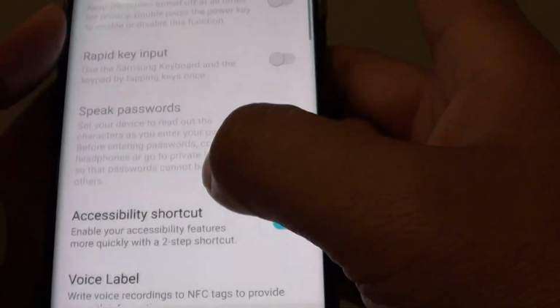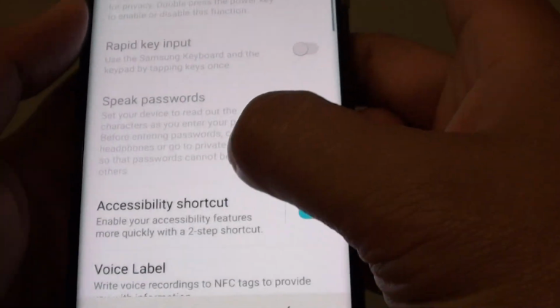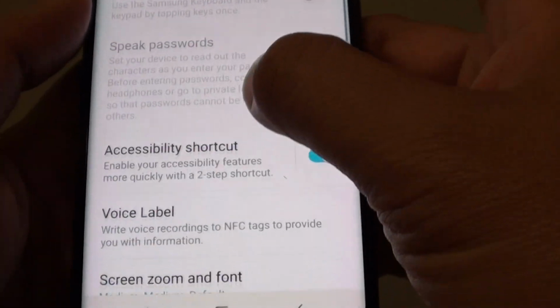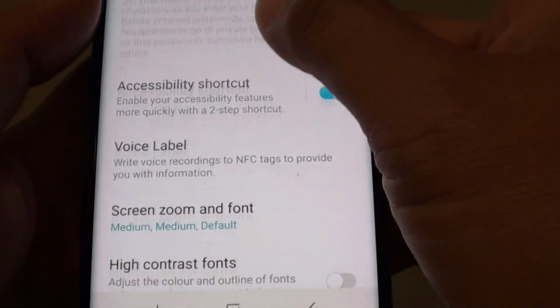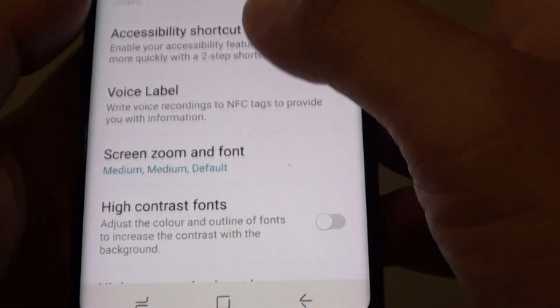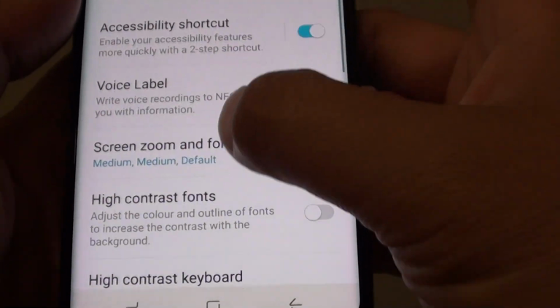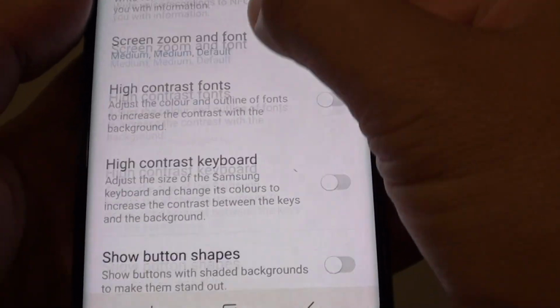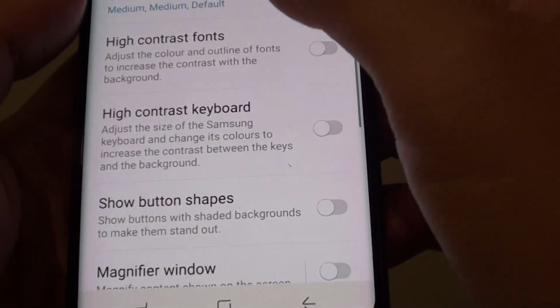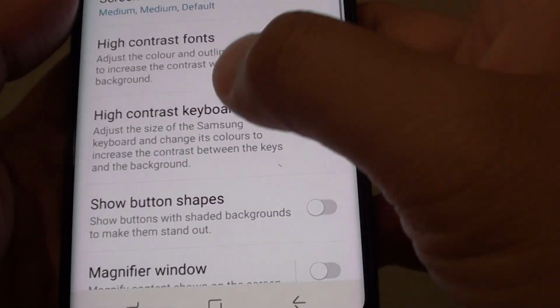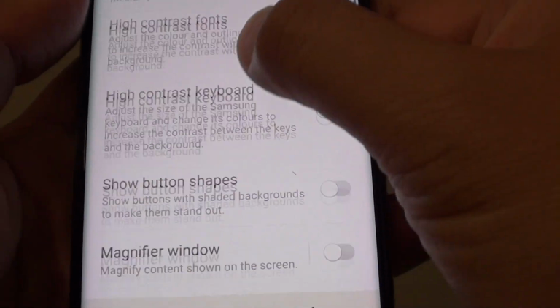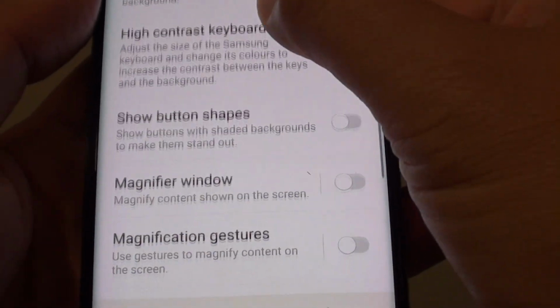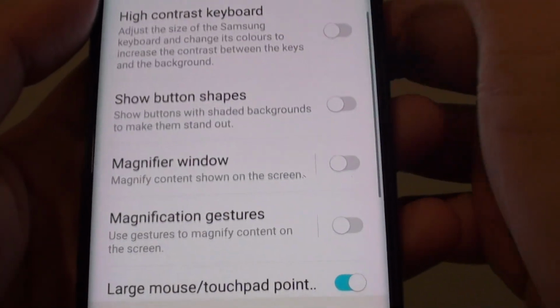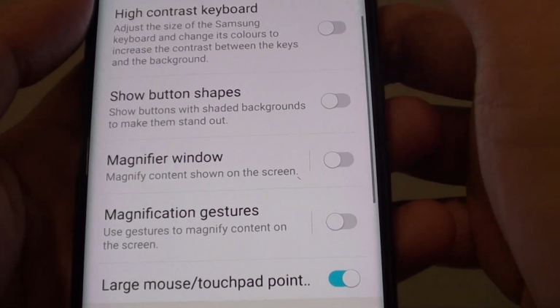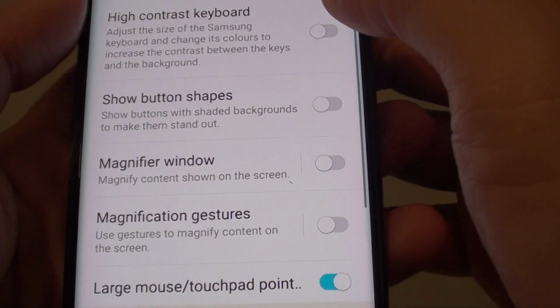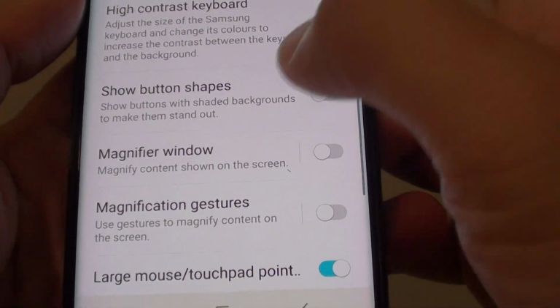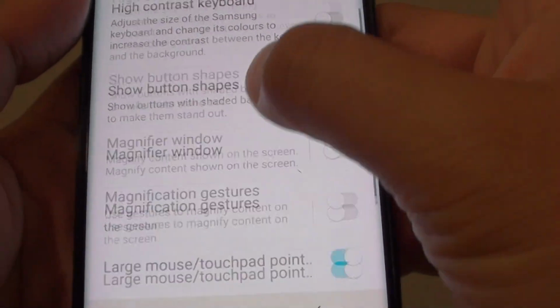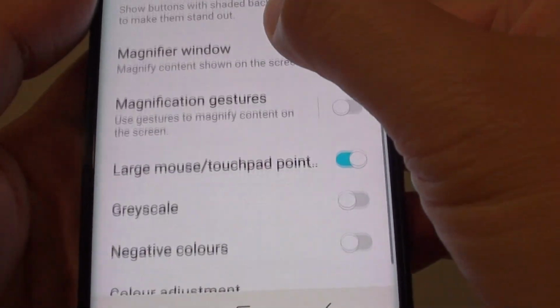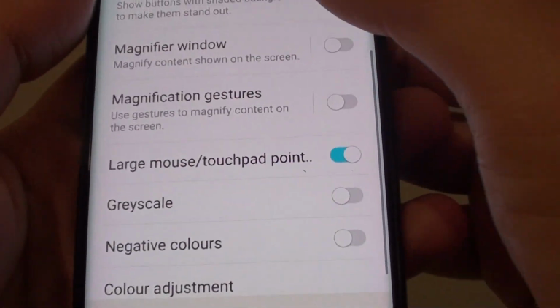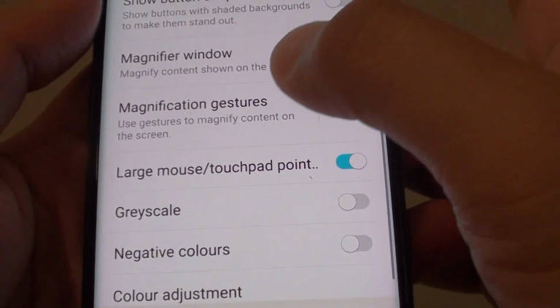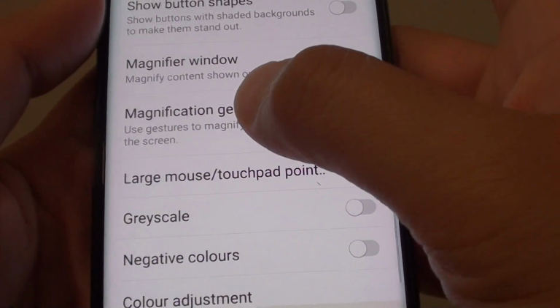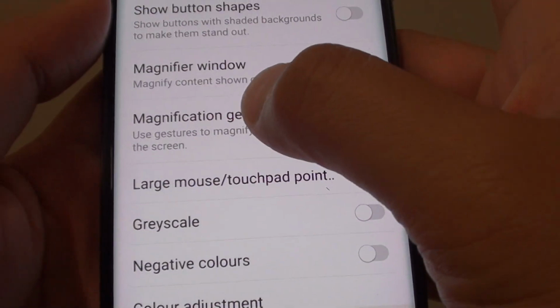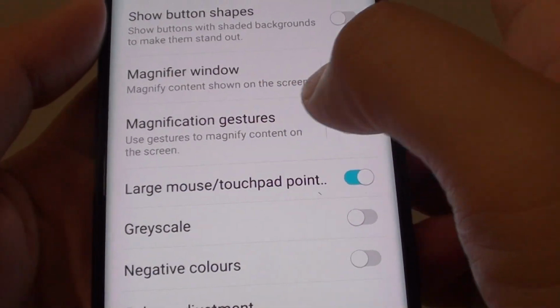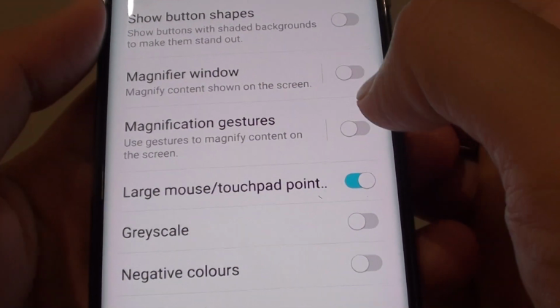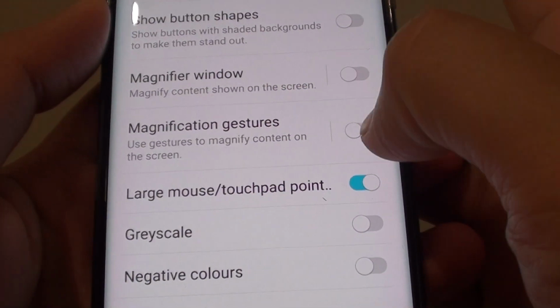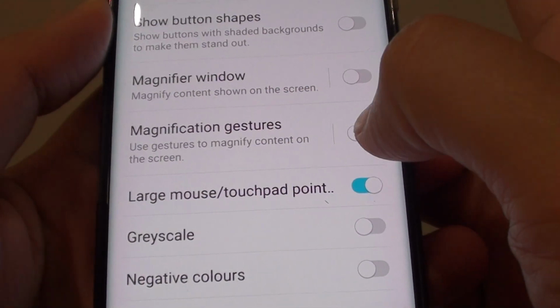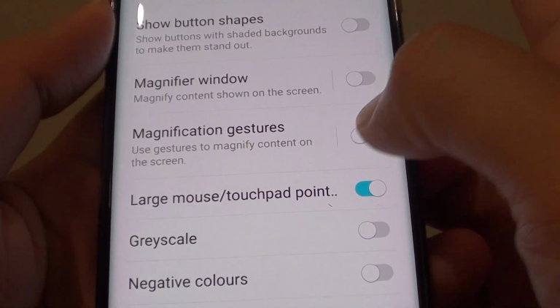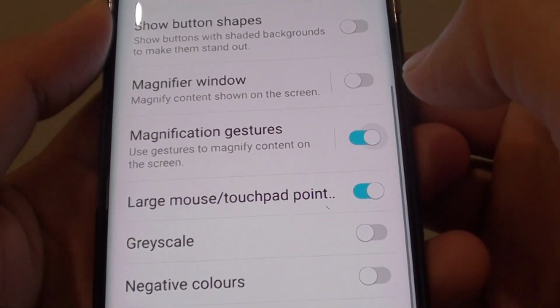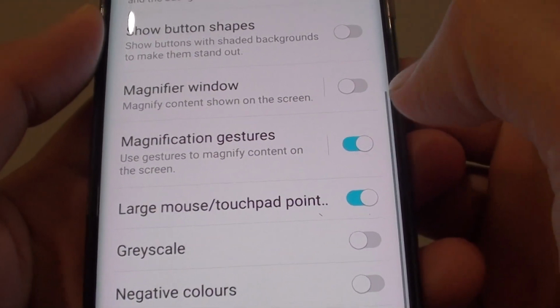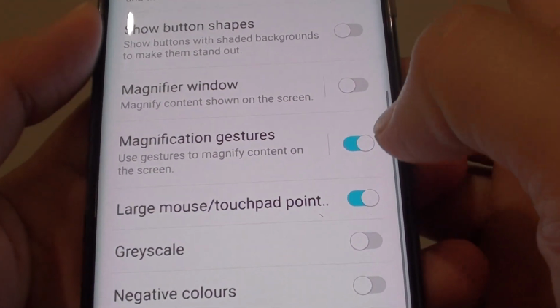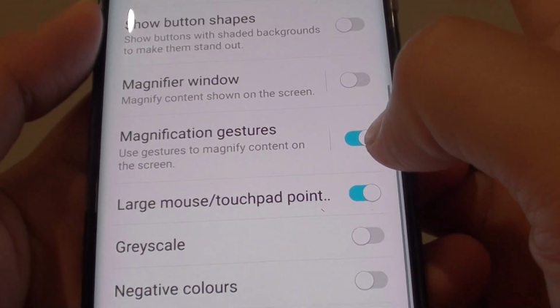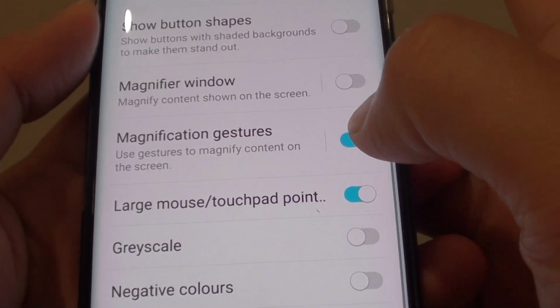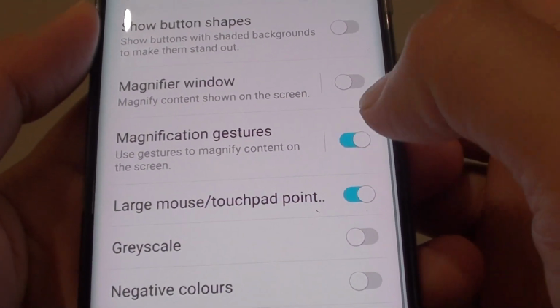Go down a little bit, about half way down, and tap on the magnification gestures switch to turn it on or off.